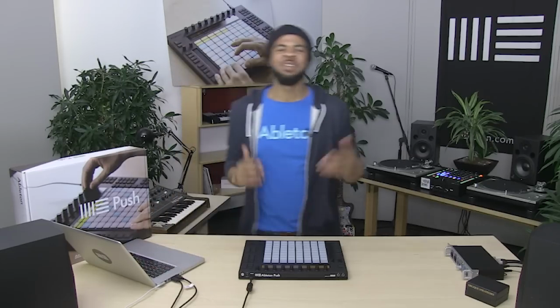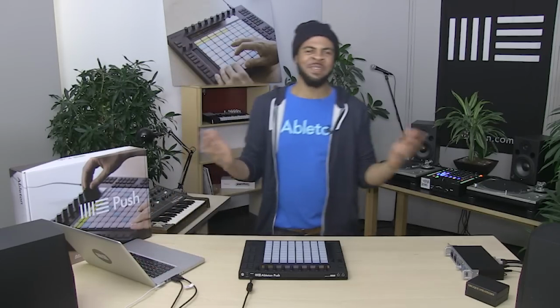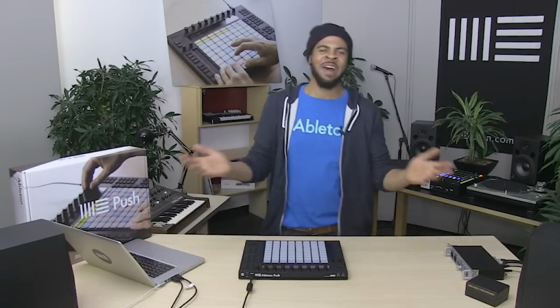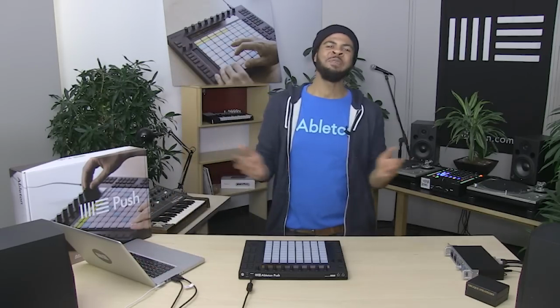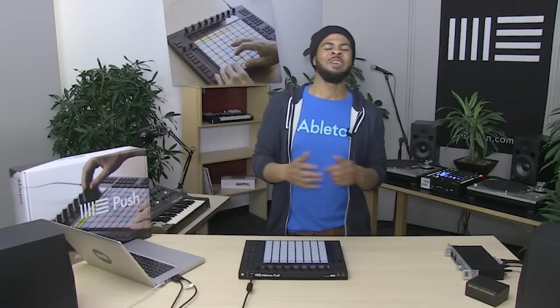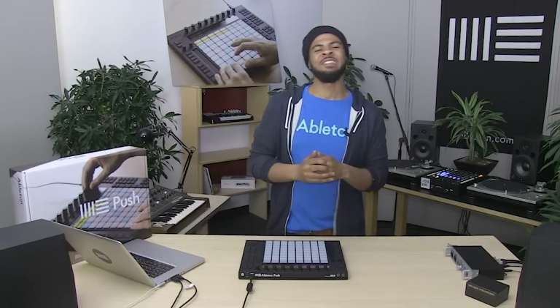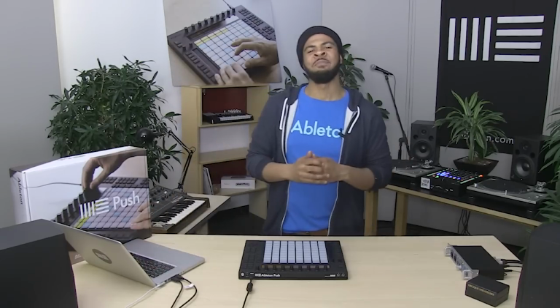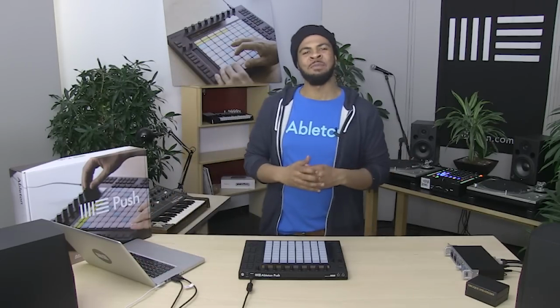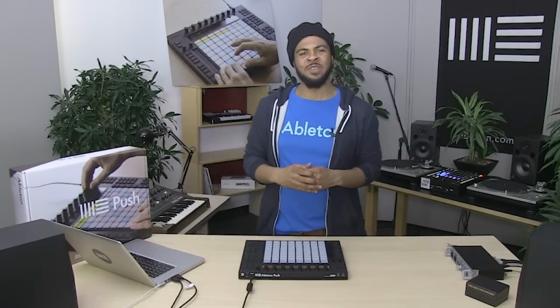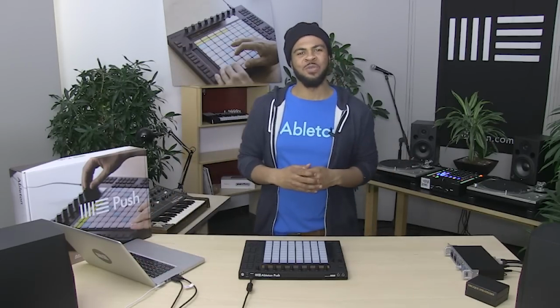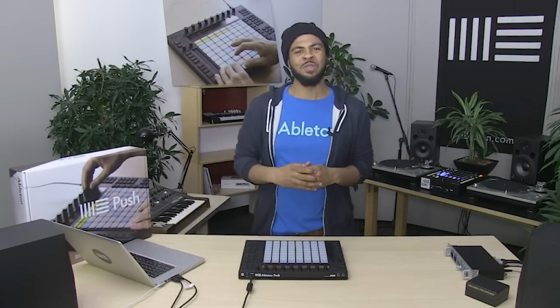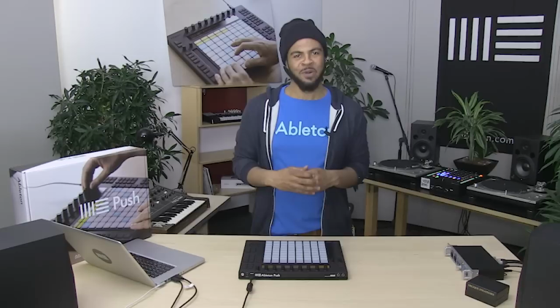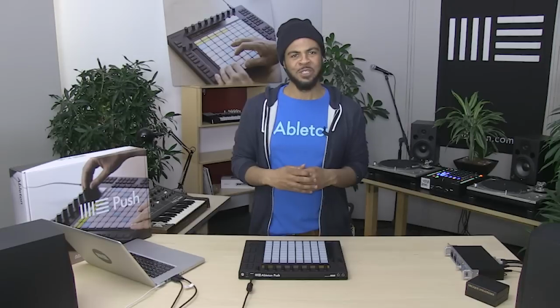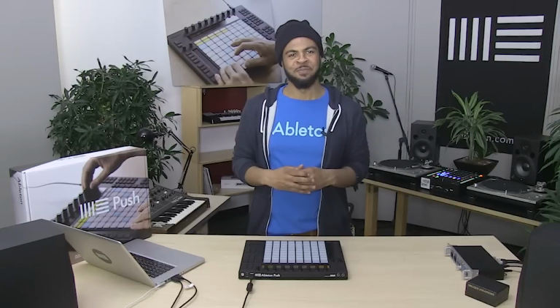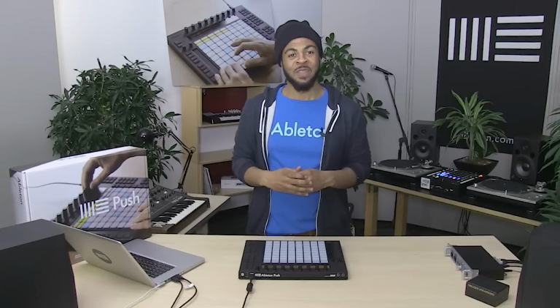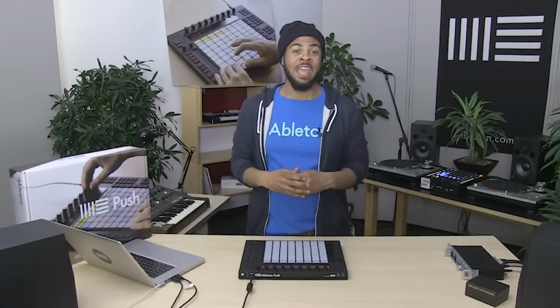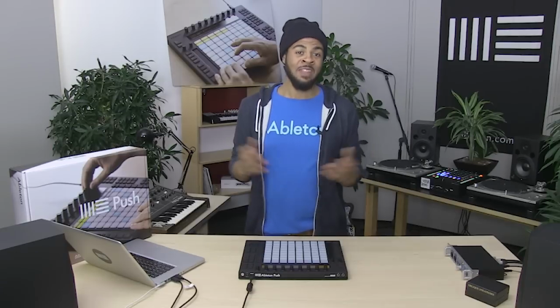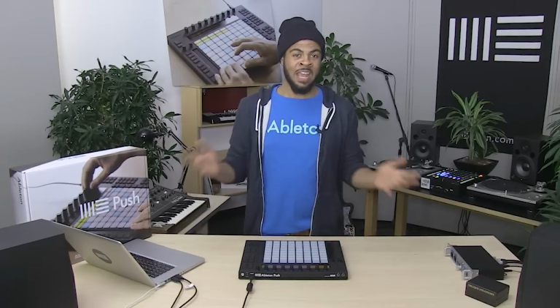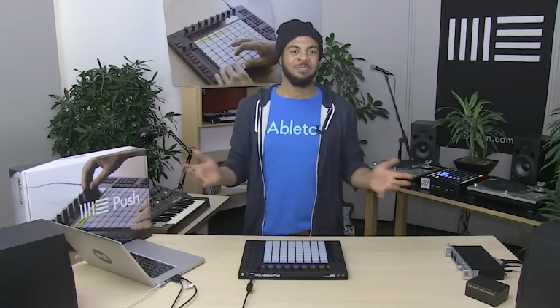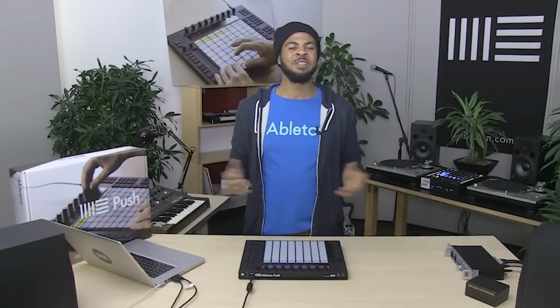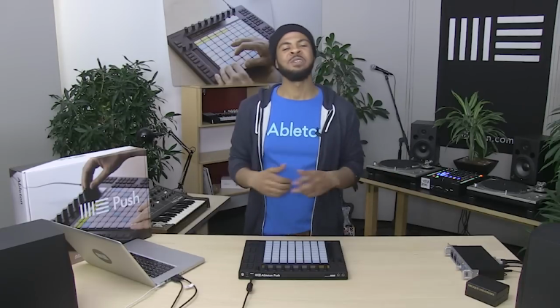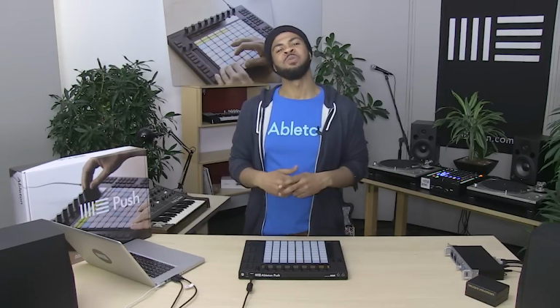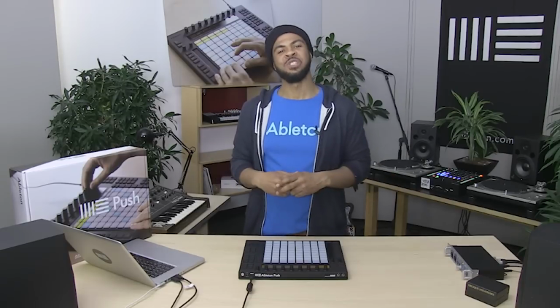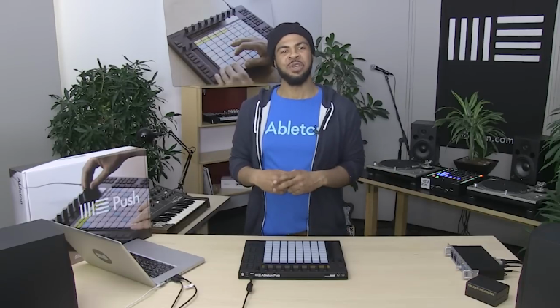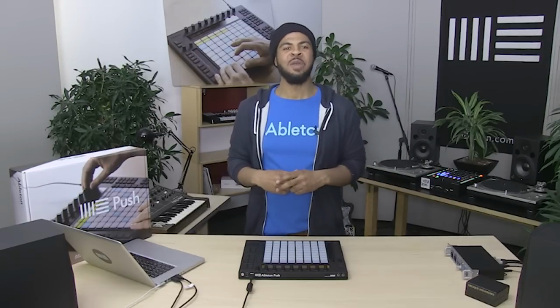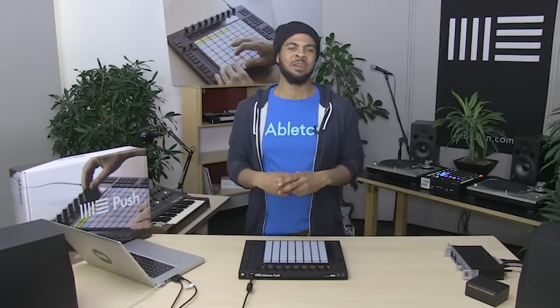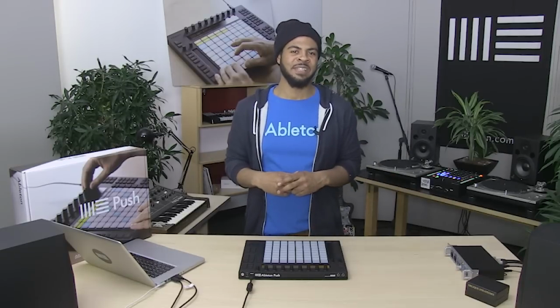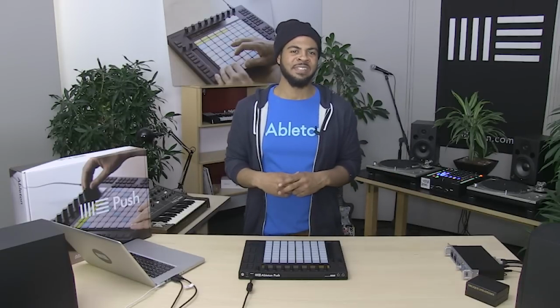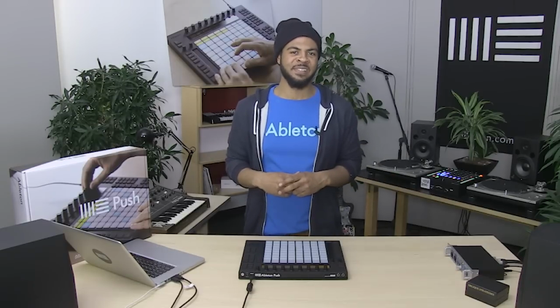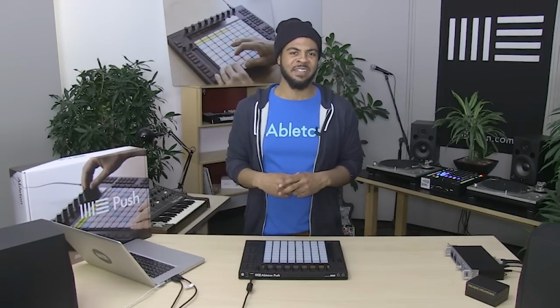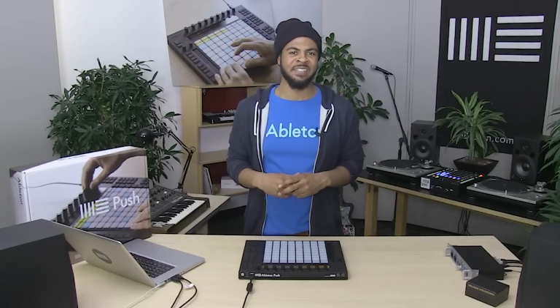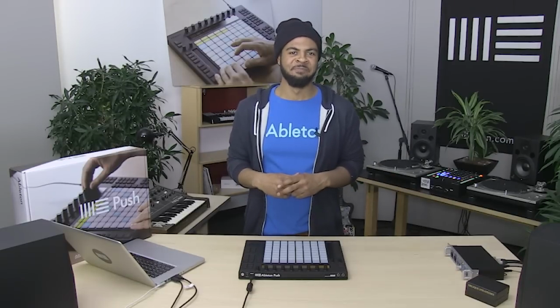You'll now be ready to make music with Push. In the next videos we'll show you how to get started.